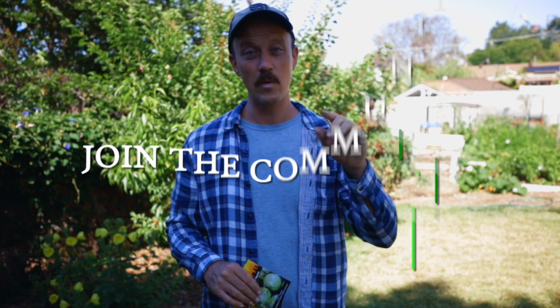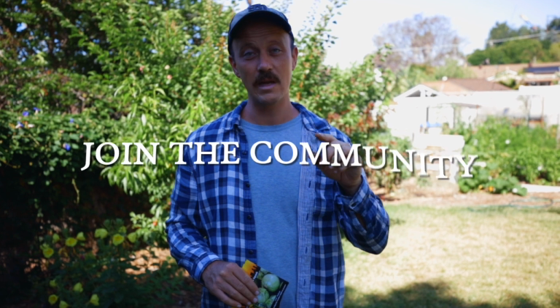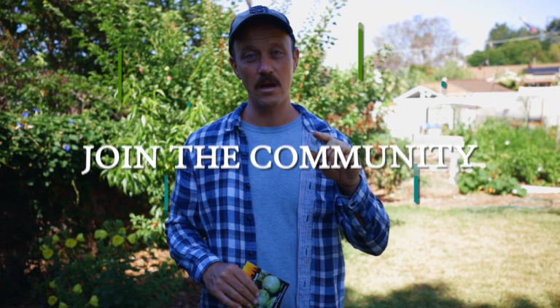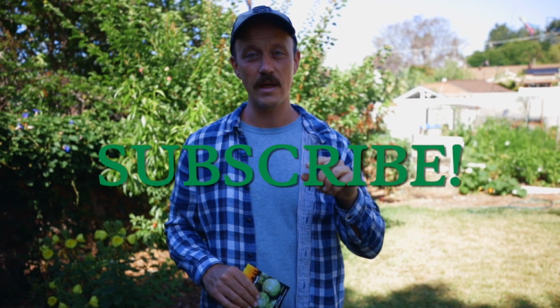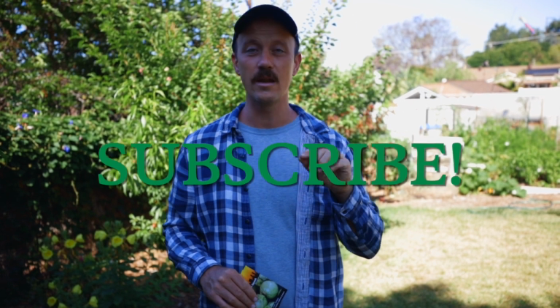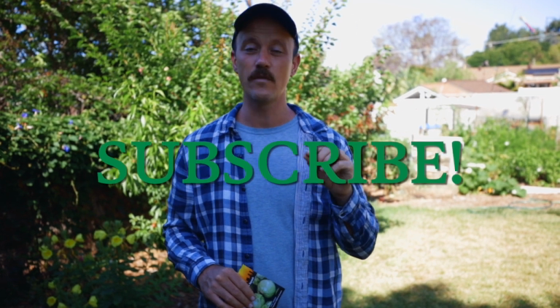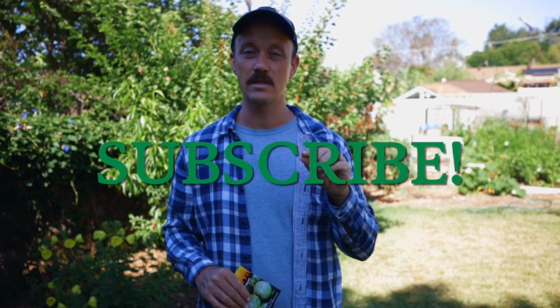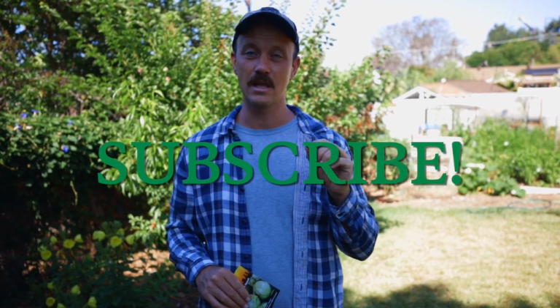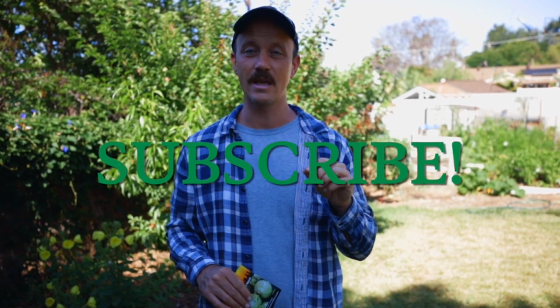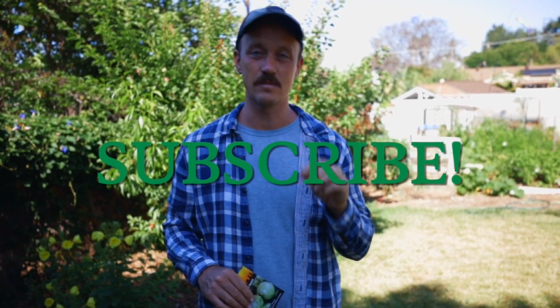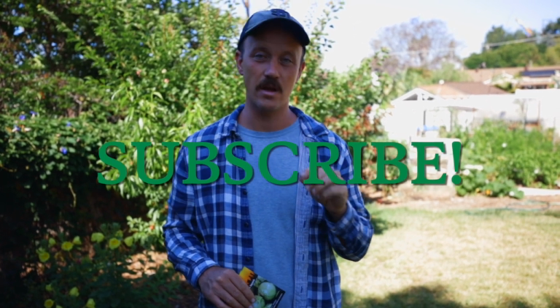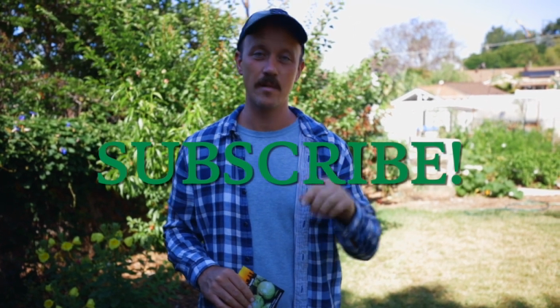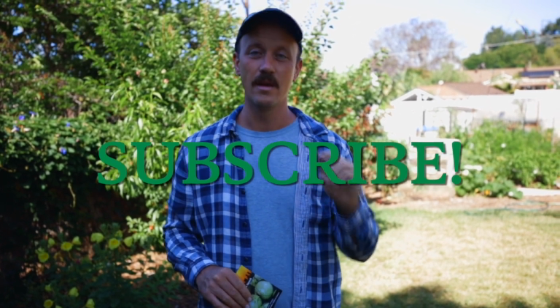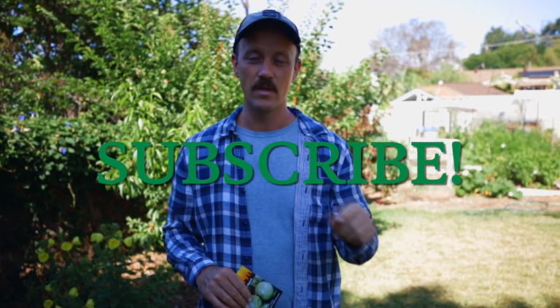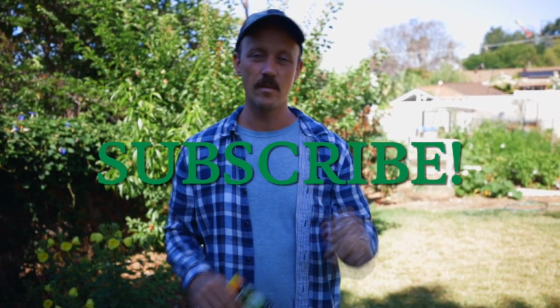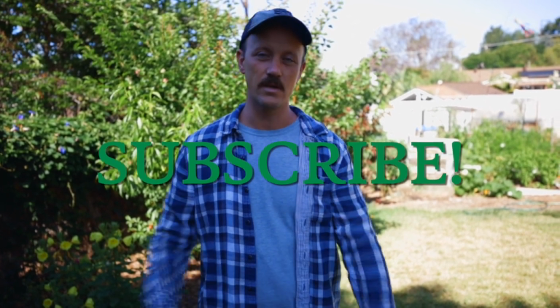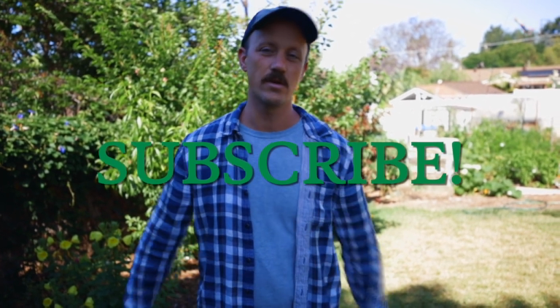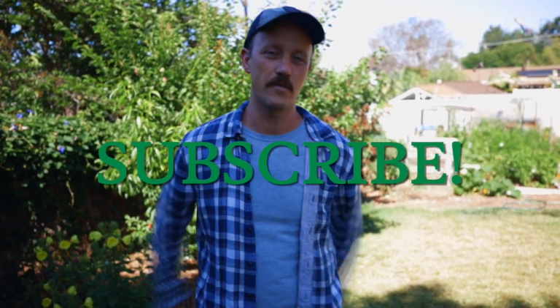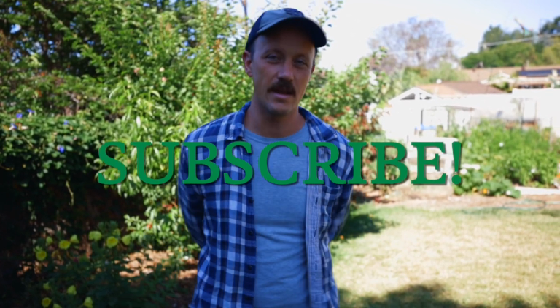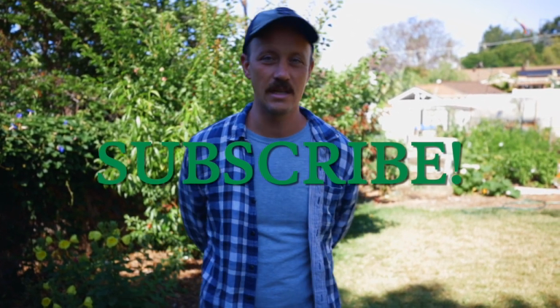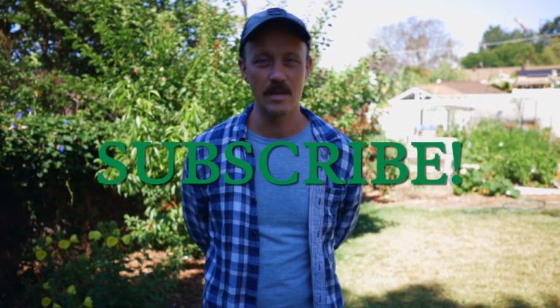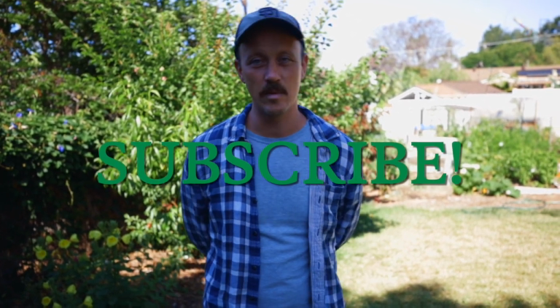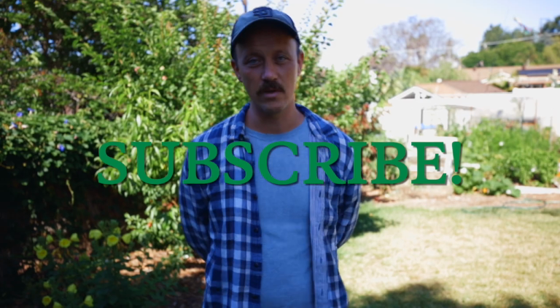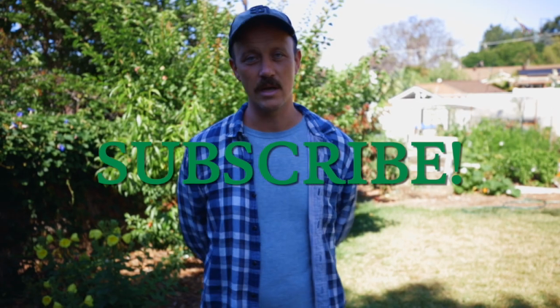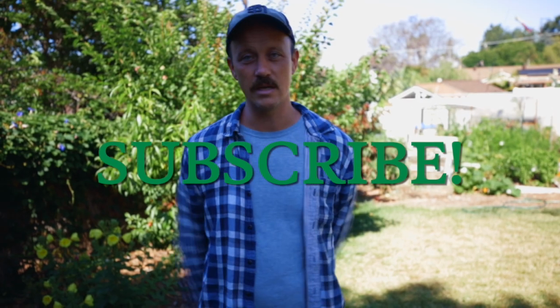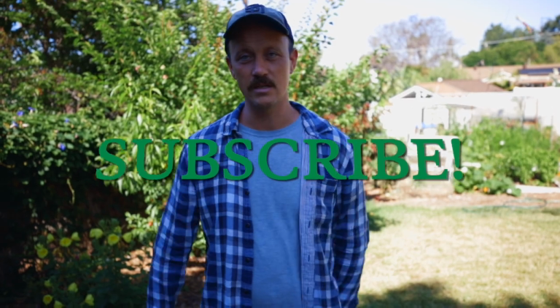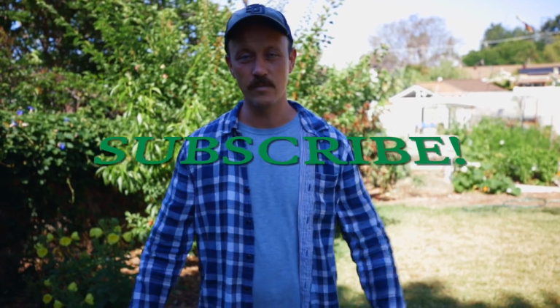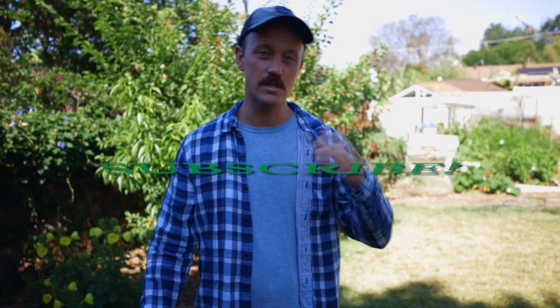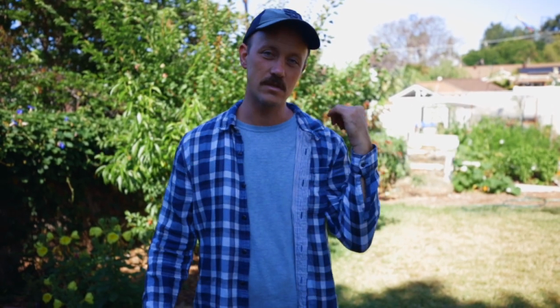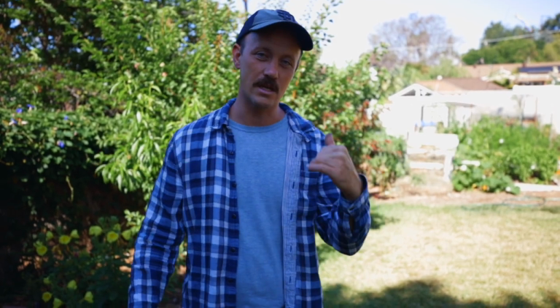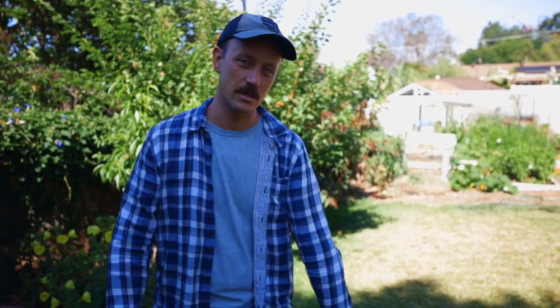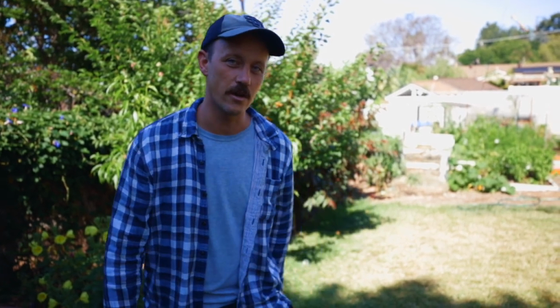Before we get into all that, don't forget to like and subscribe. Hit the bell so you're notified anytime we put out new content. So let's go take a look in the garden.